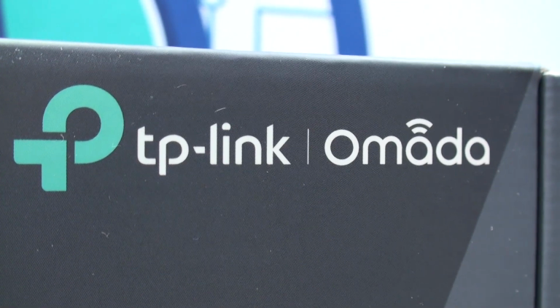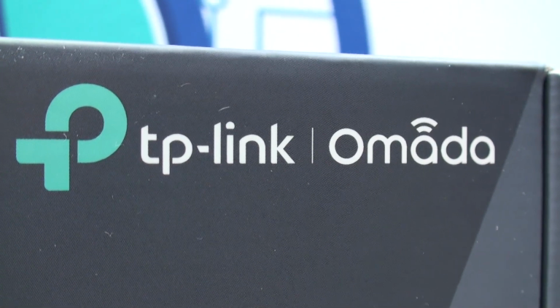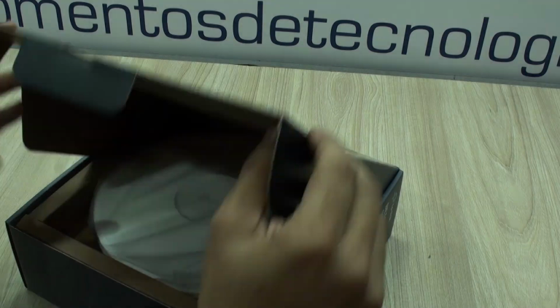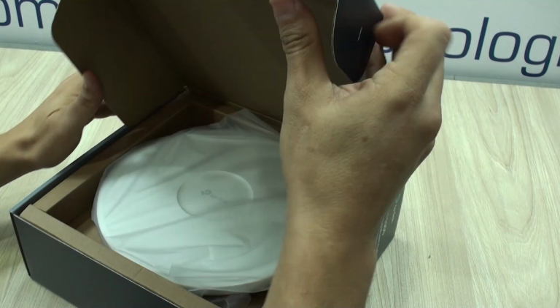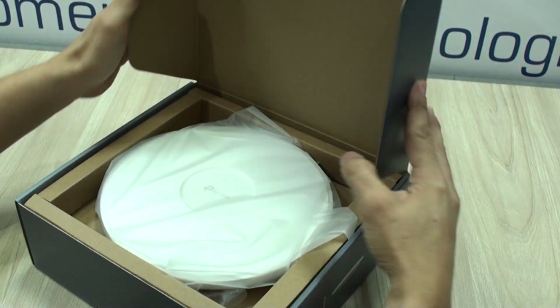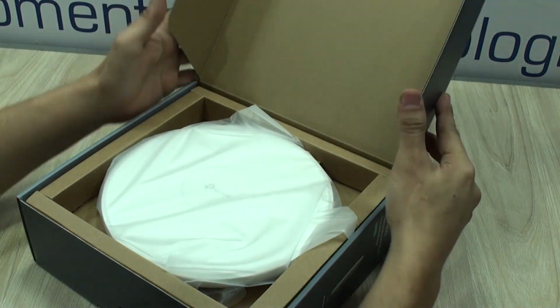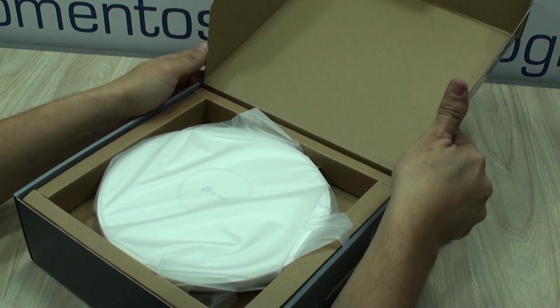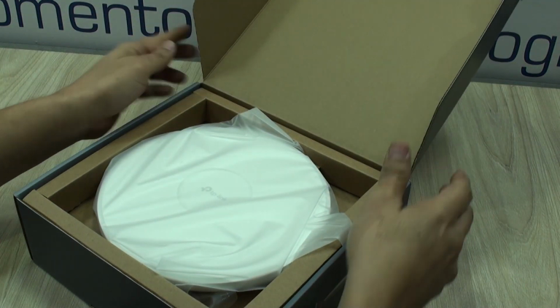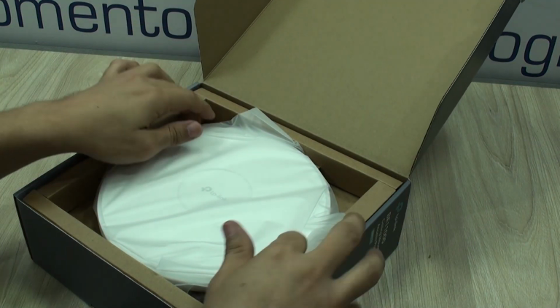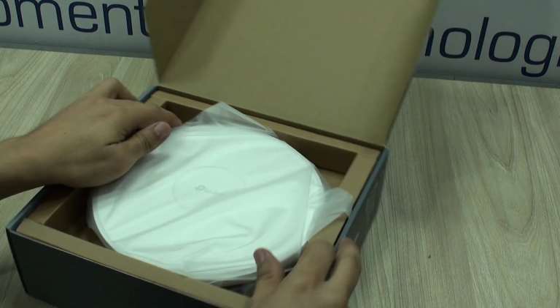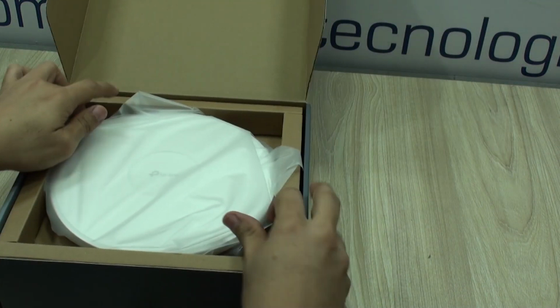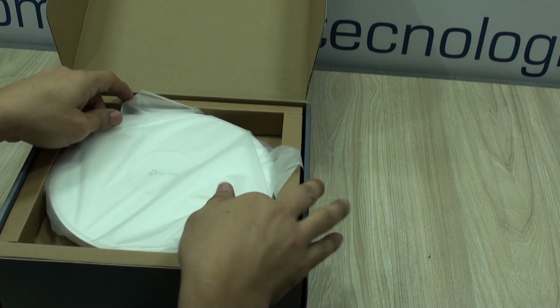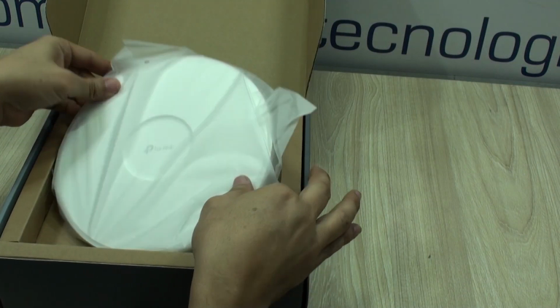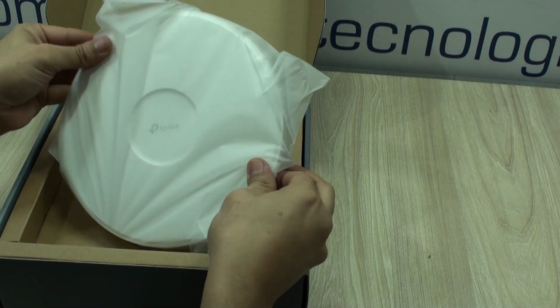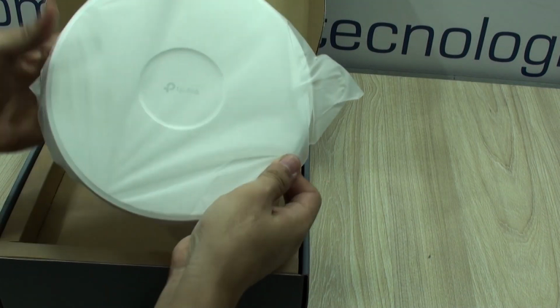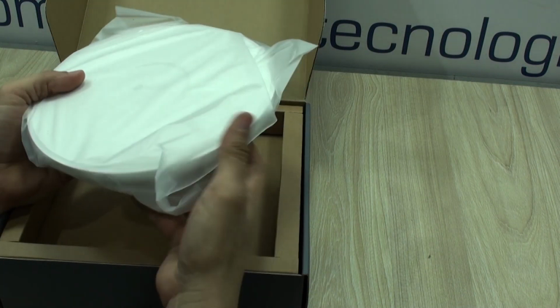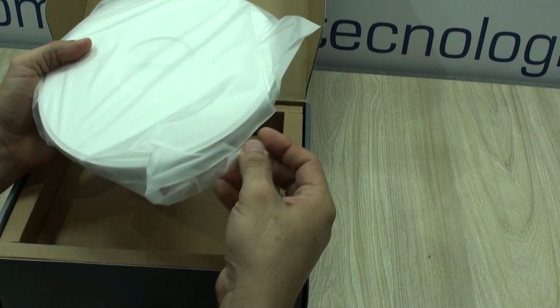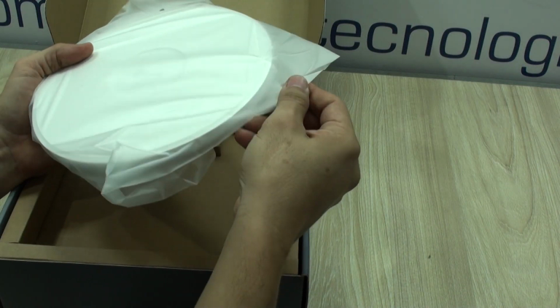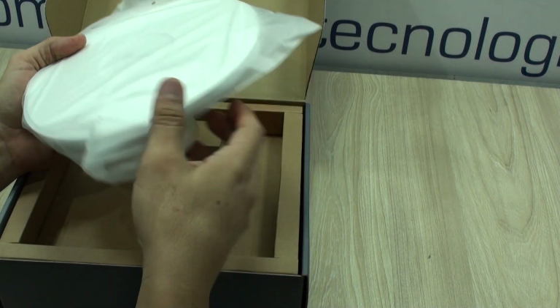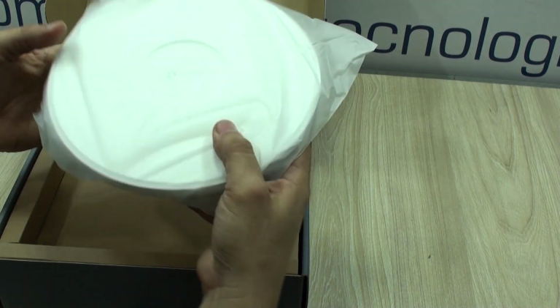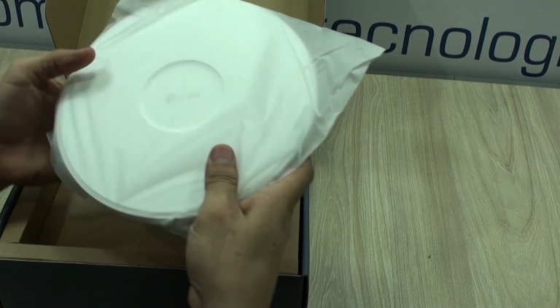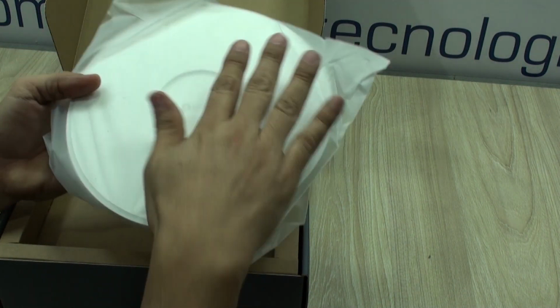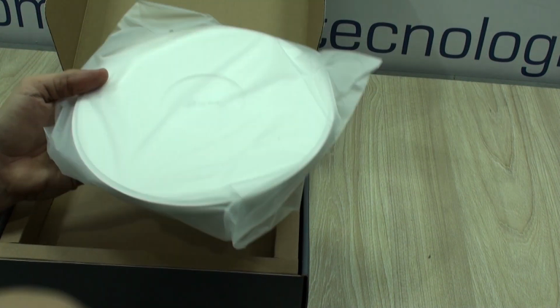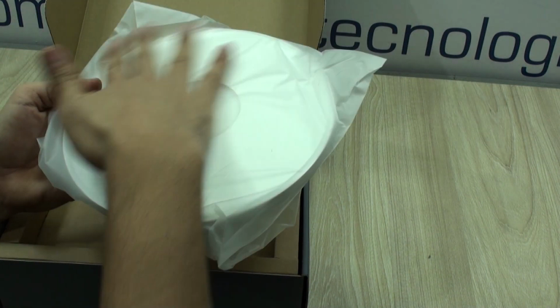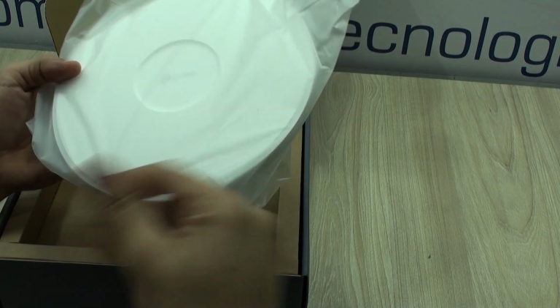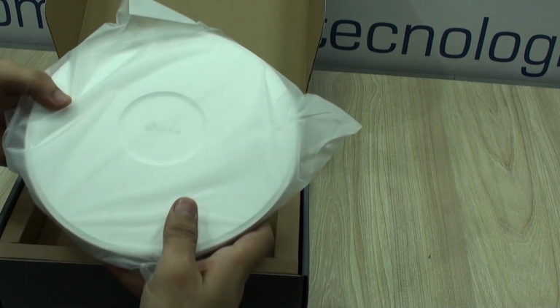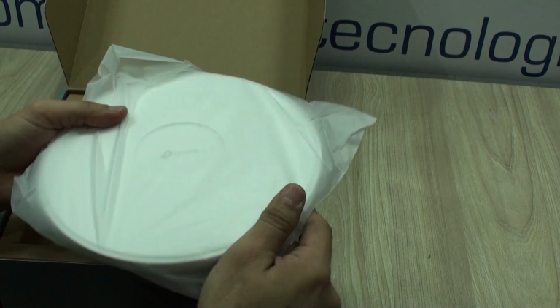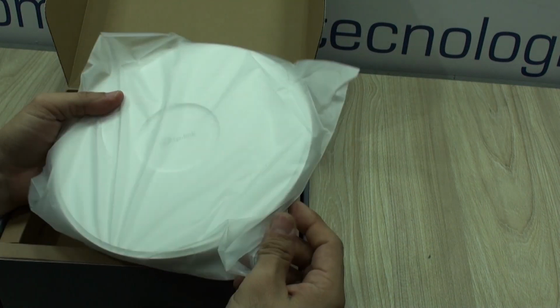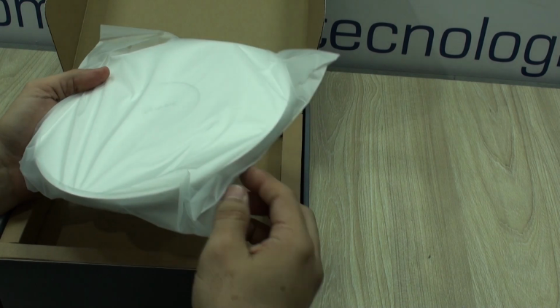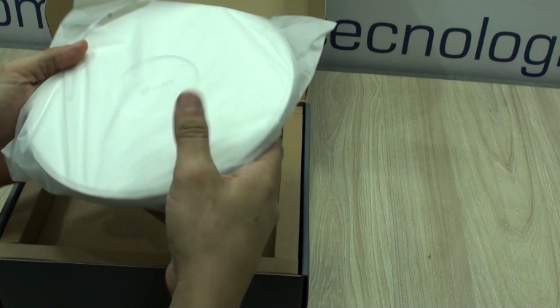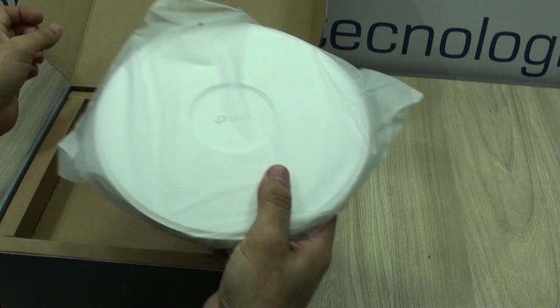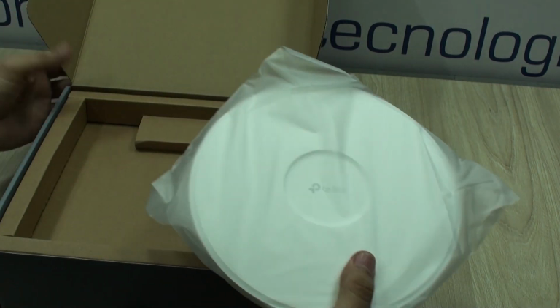Very well packaged, a little over packaged for our taste. It includes just the access point and the mounting bracket with accessories.